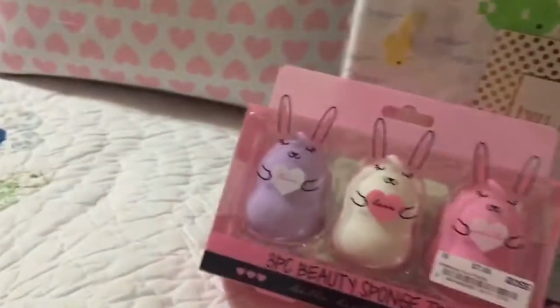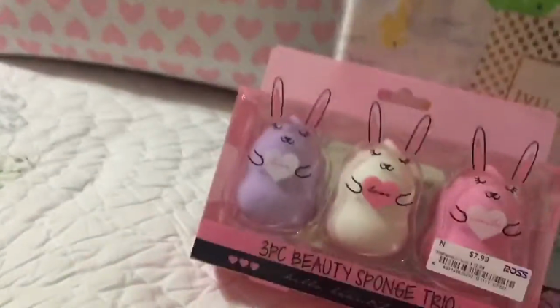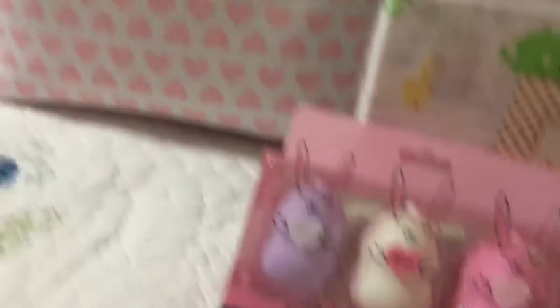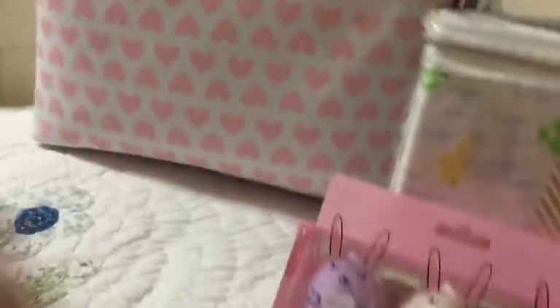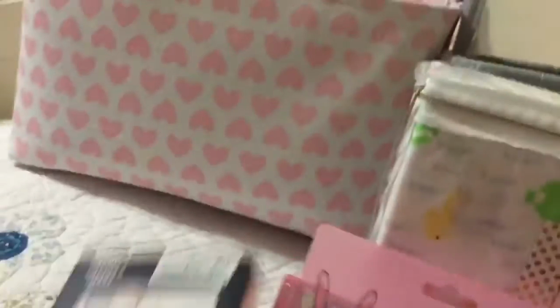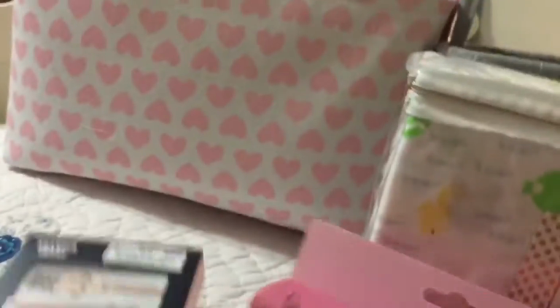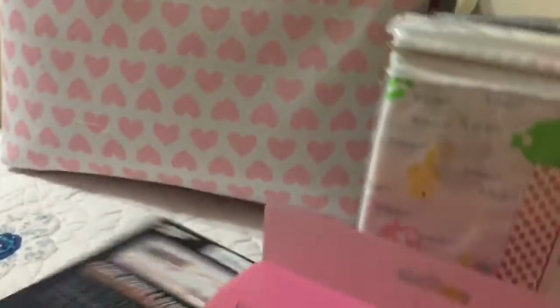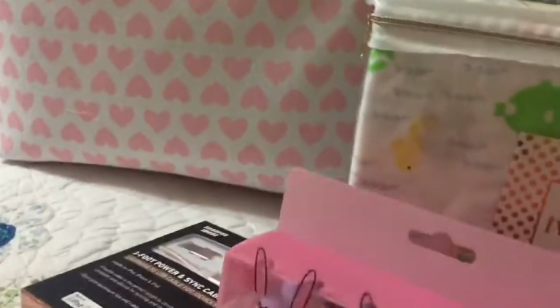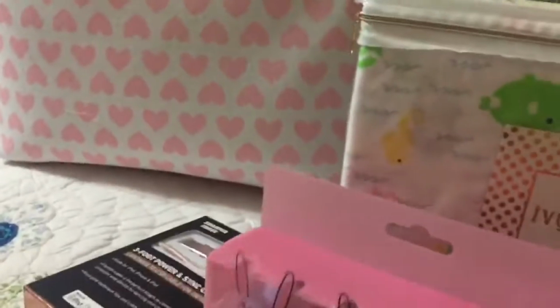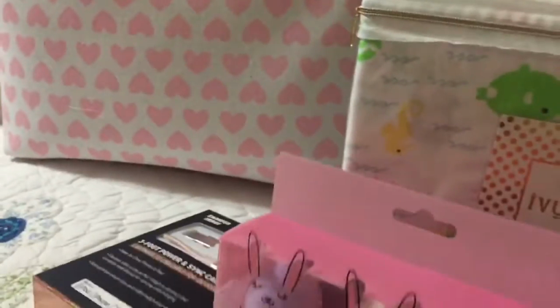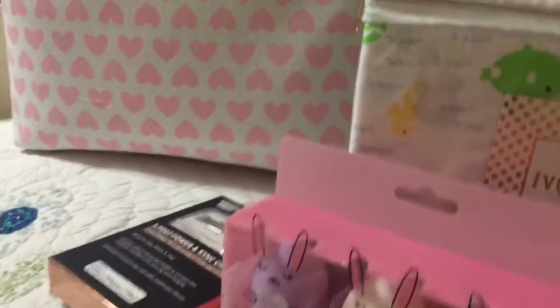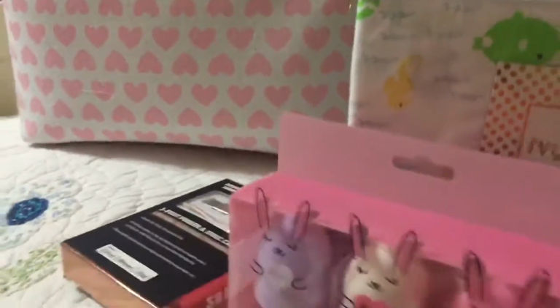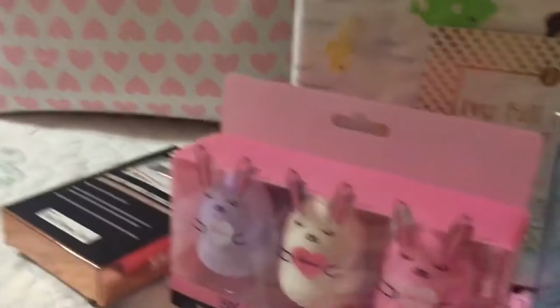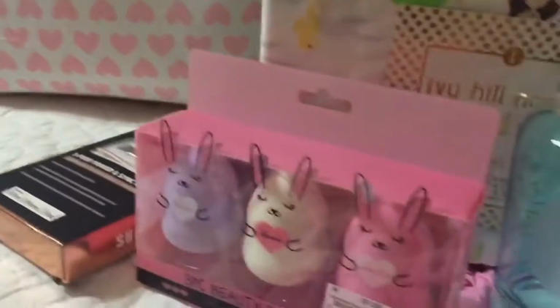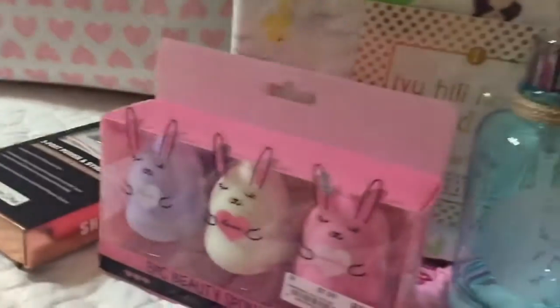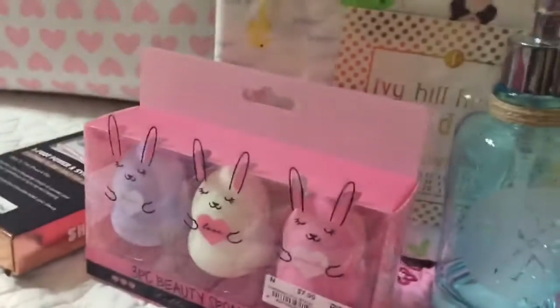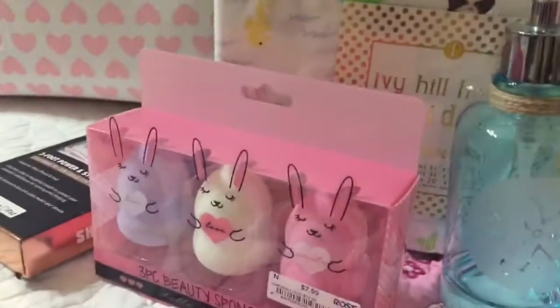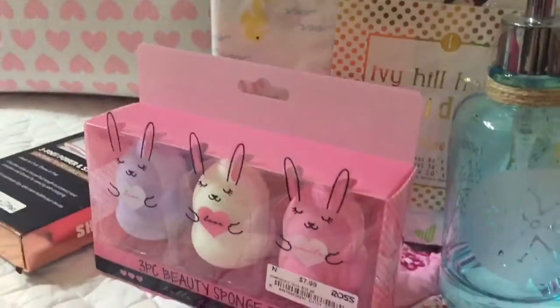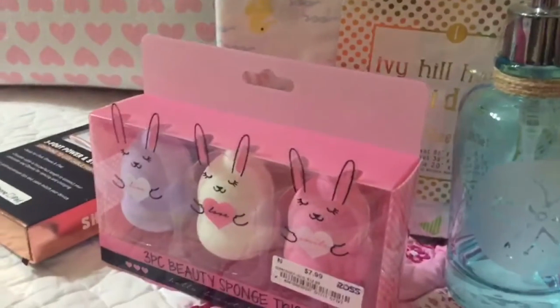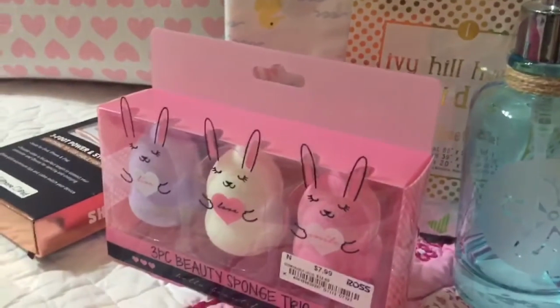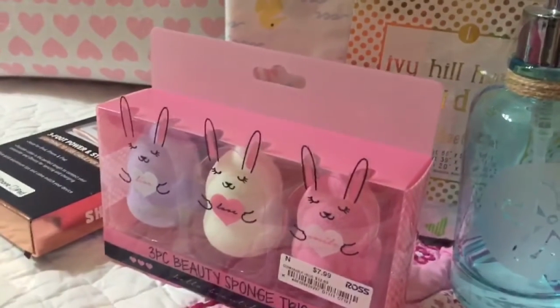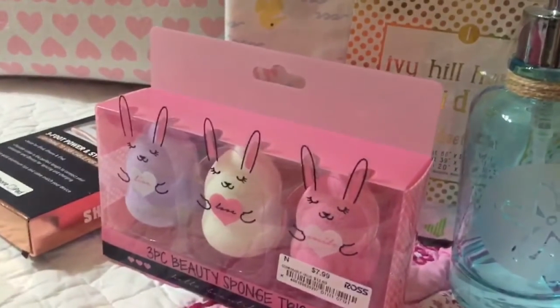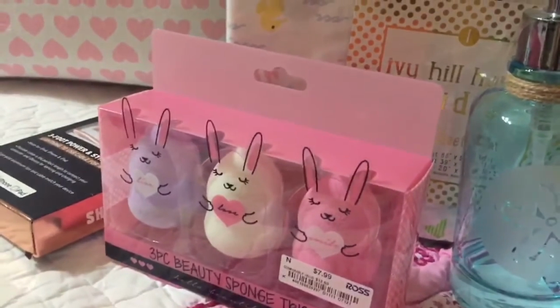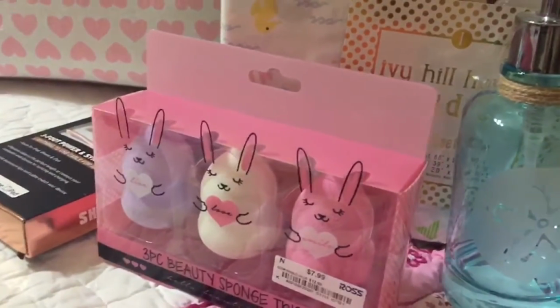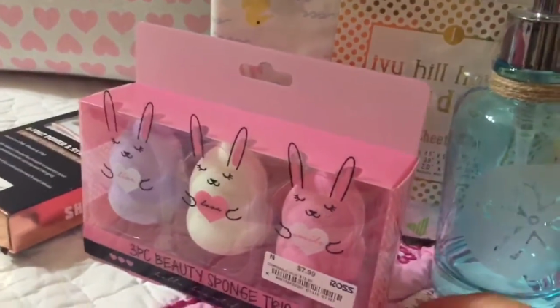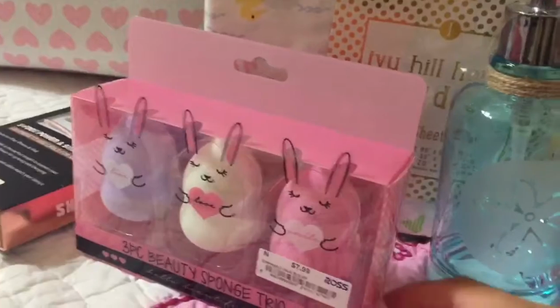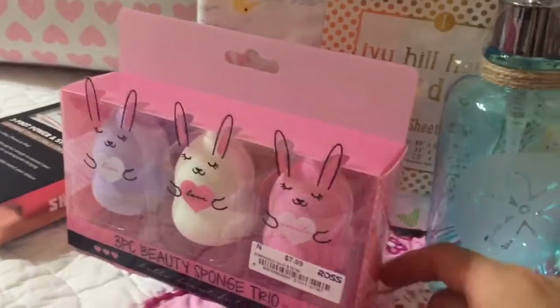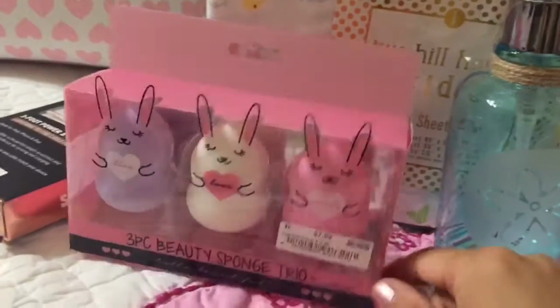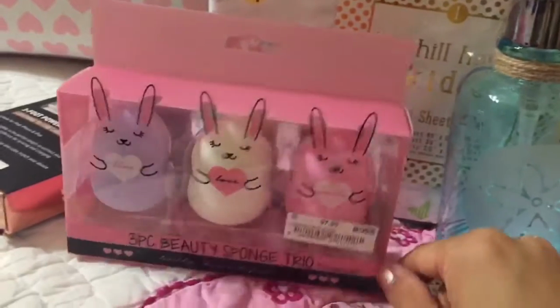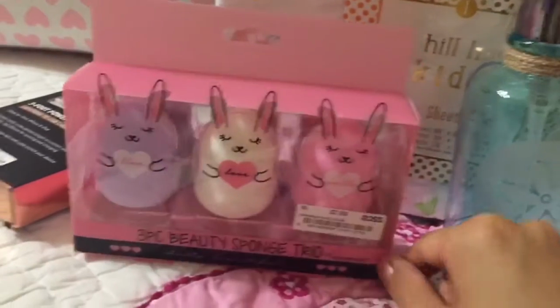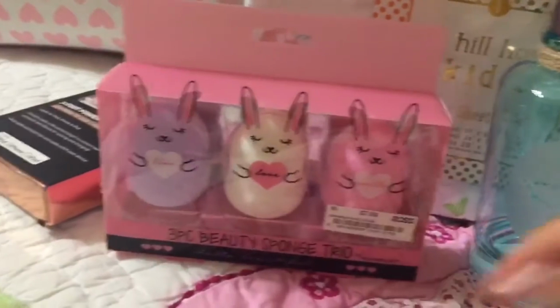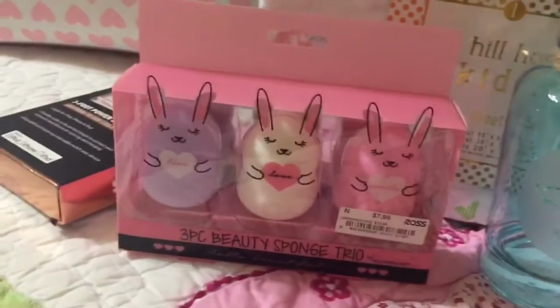So that is it for today. It's a little tiny haul, and I'm going to take some pictures. Thank you.